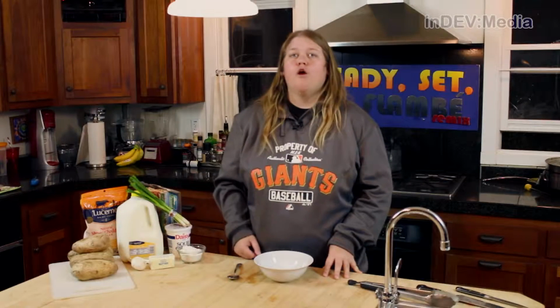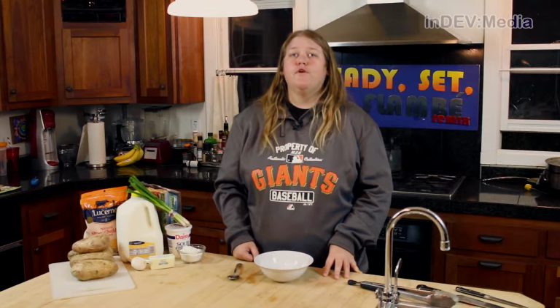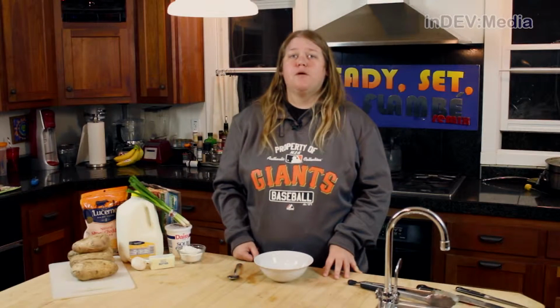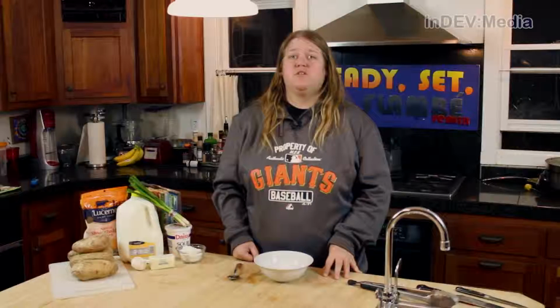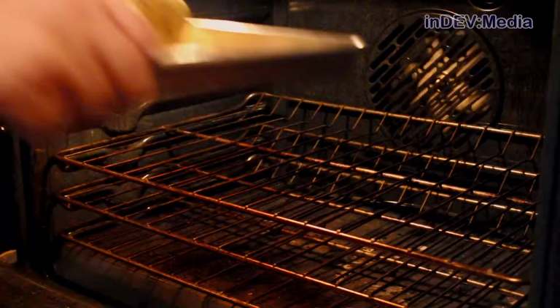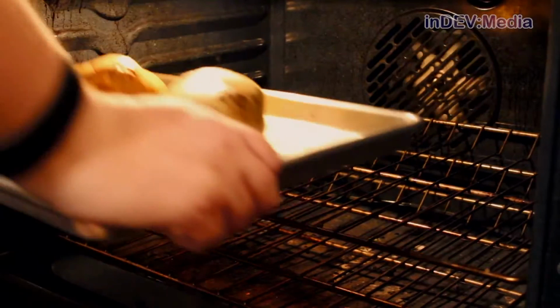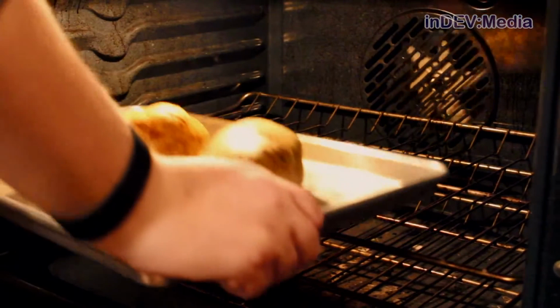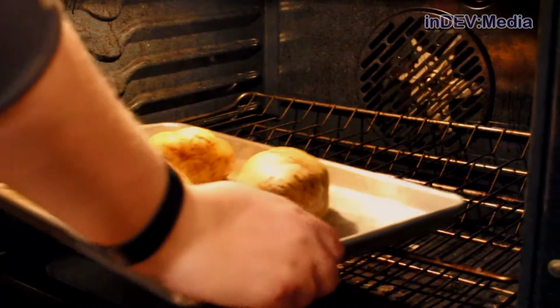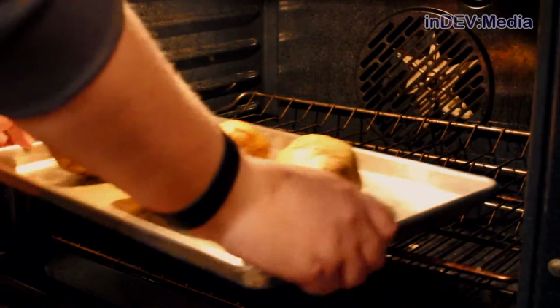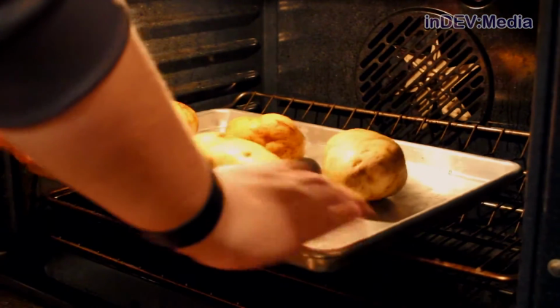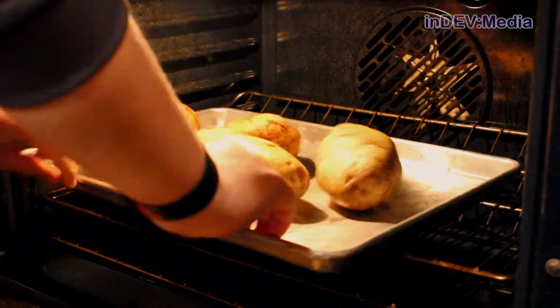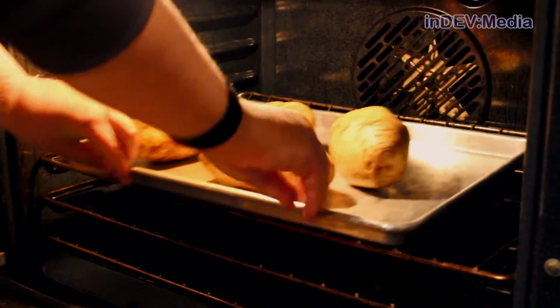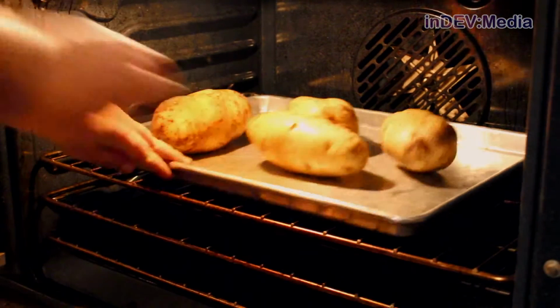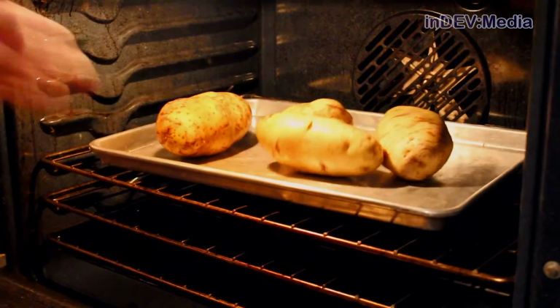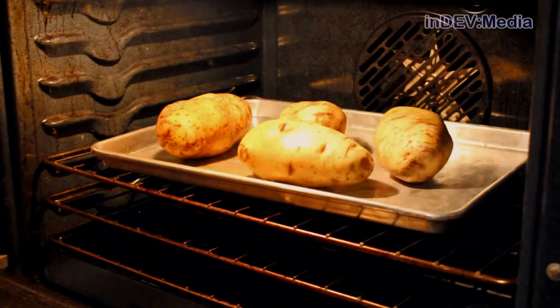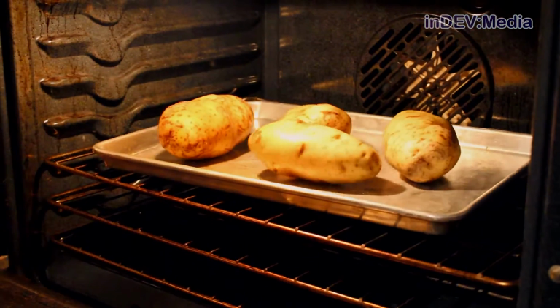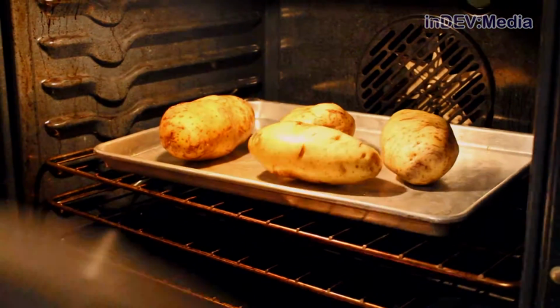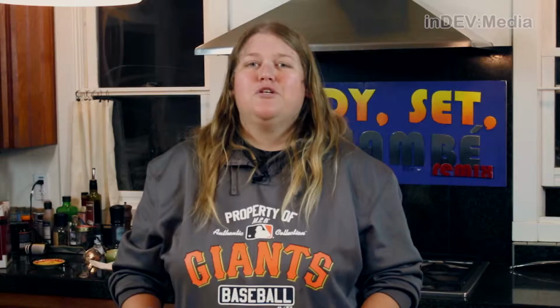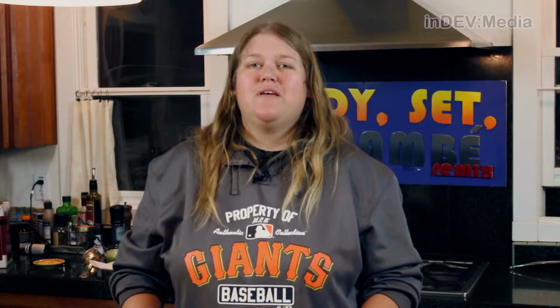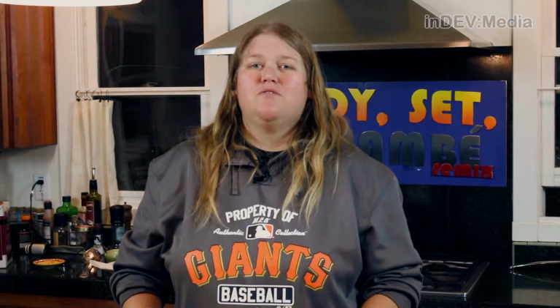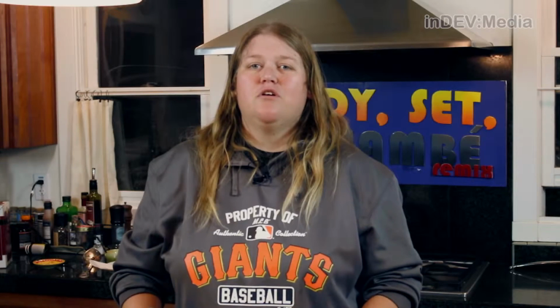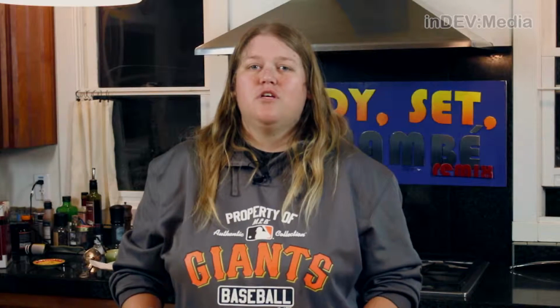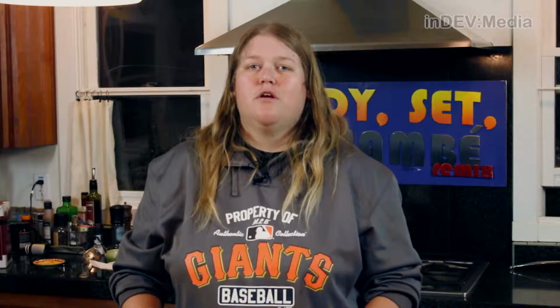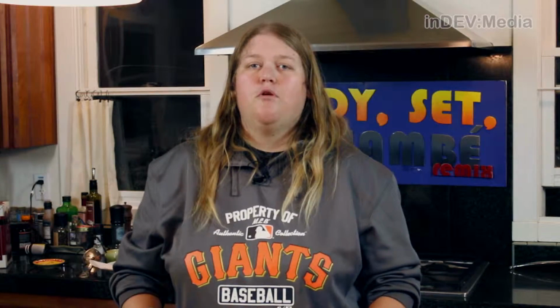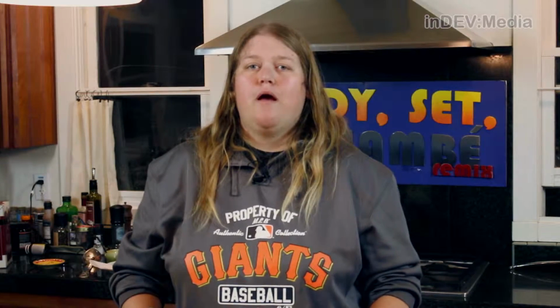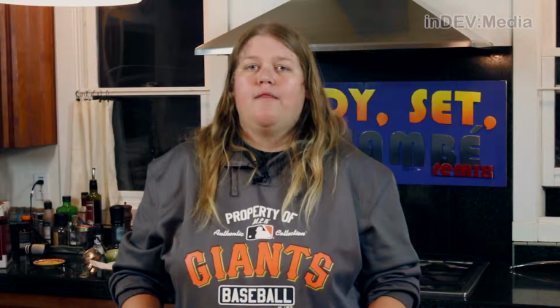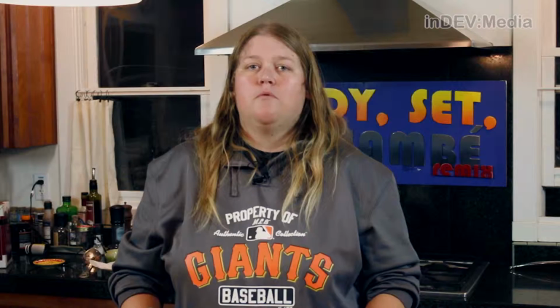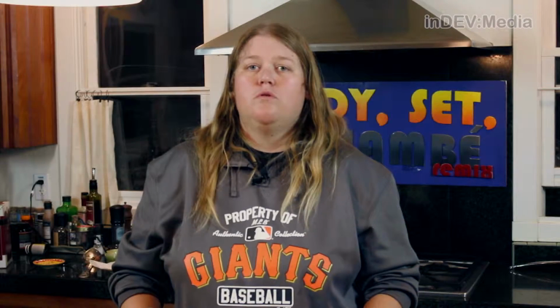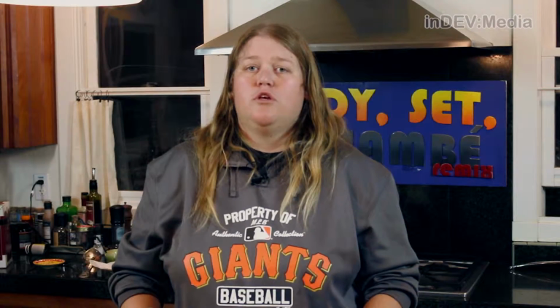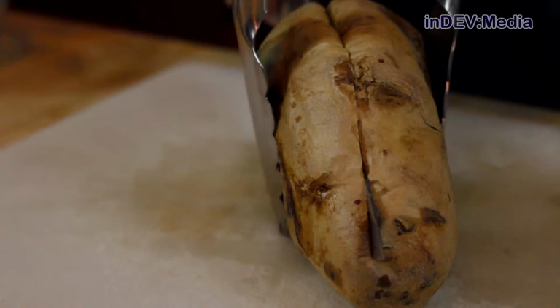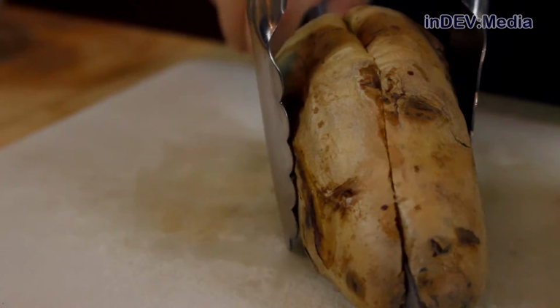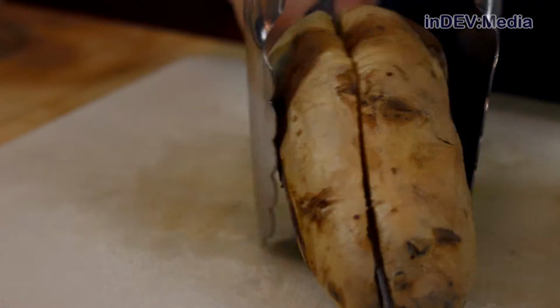Our first step is to bake our potatoes. Once your potatoes are cooked, you're going to pull them out and let them cool until you can handle them.